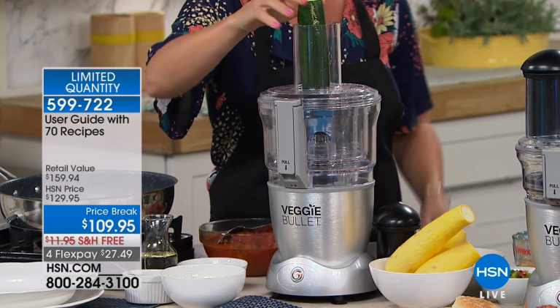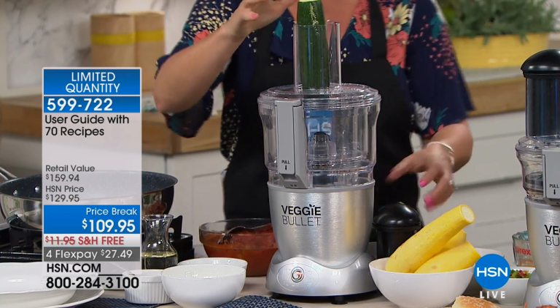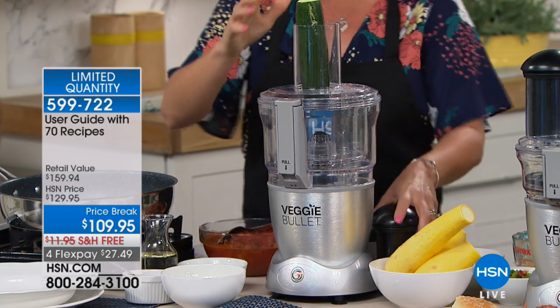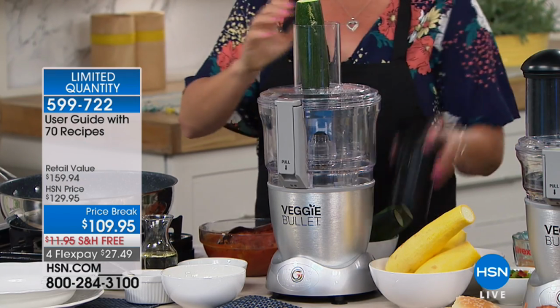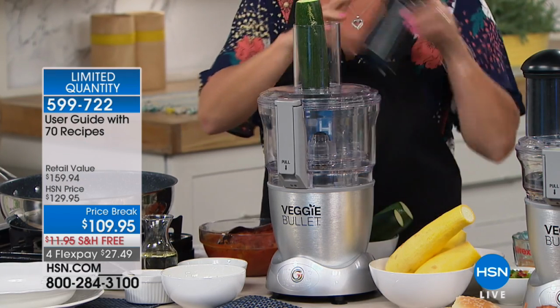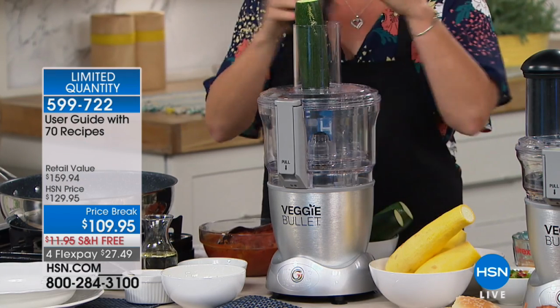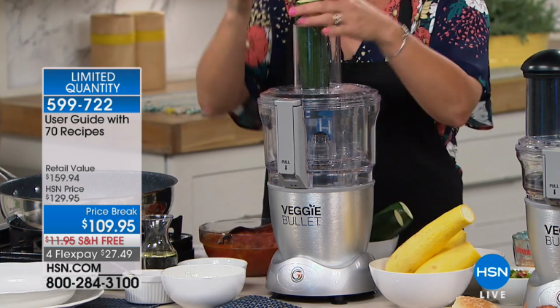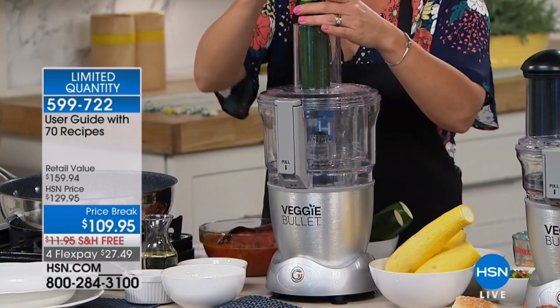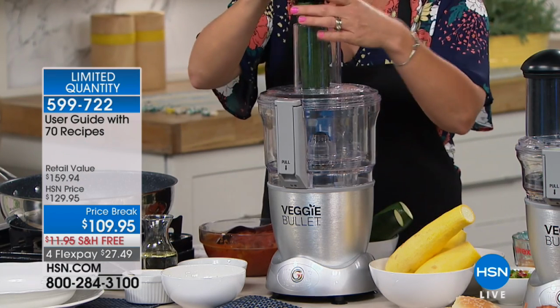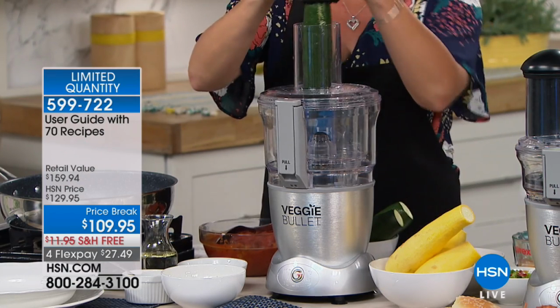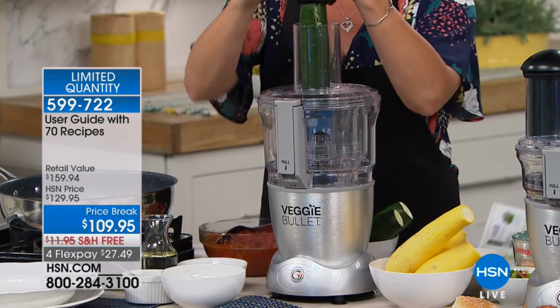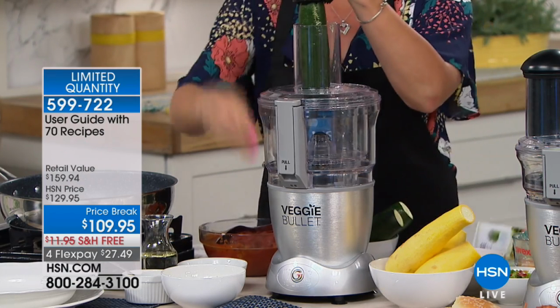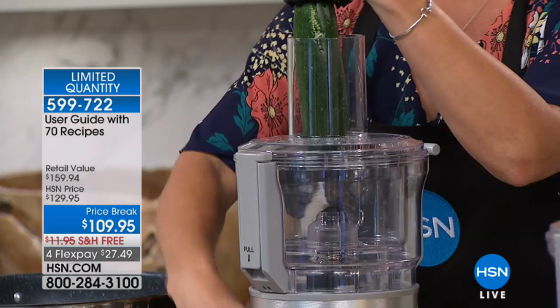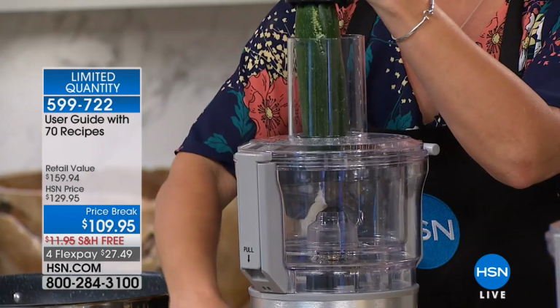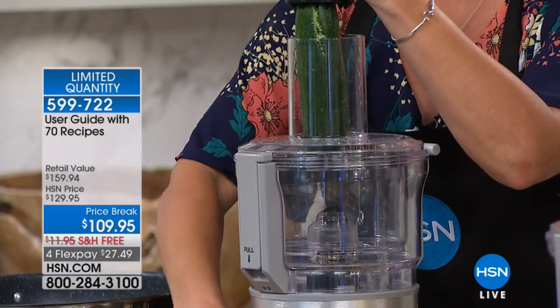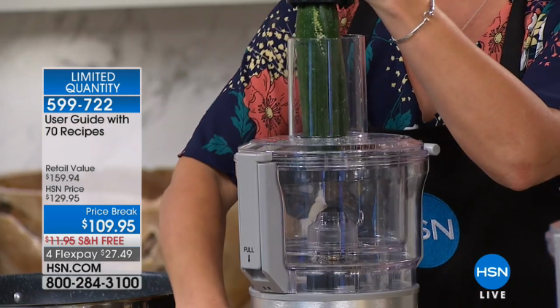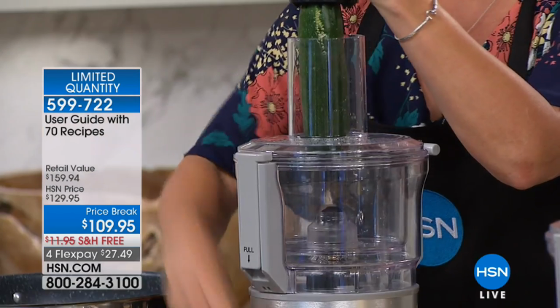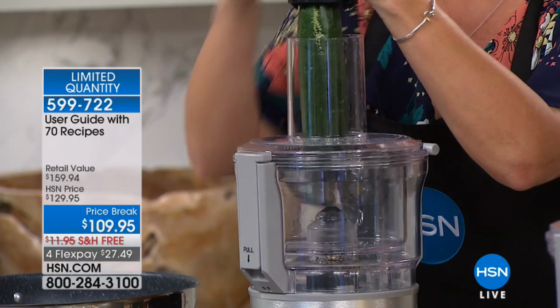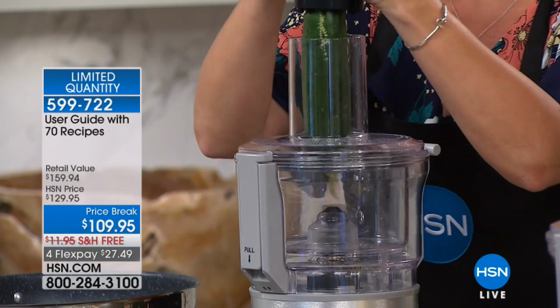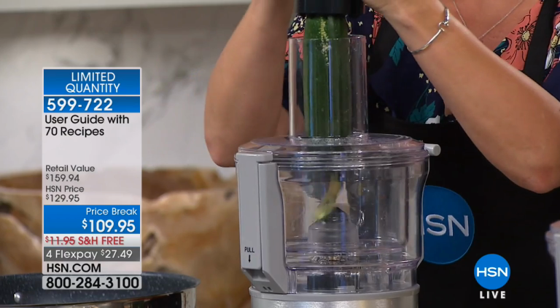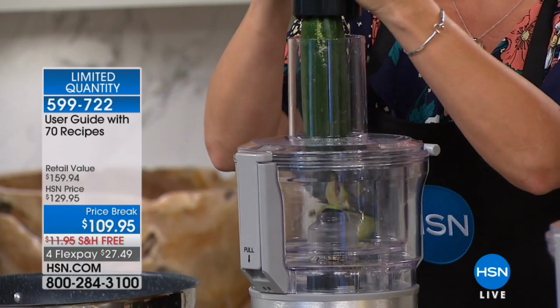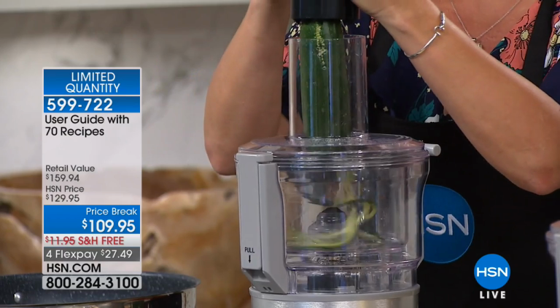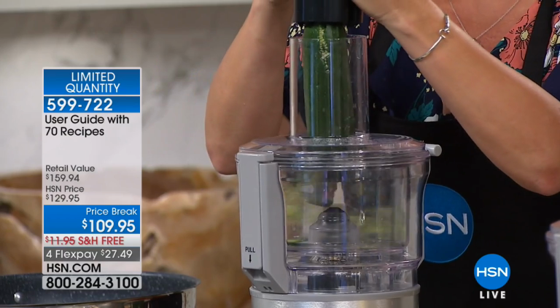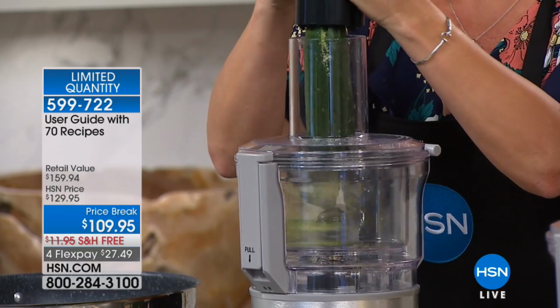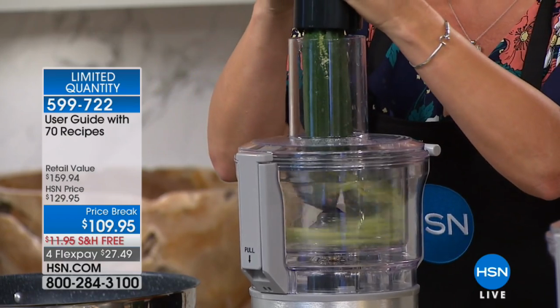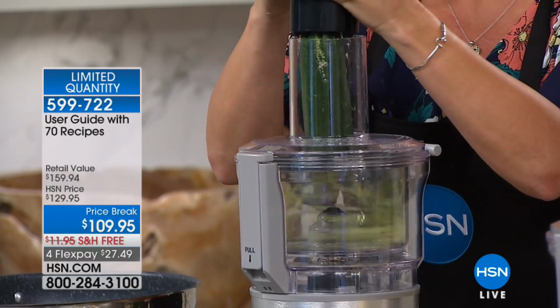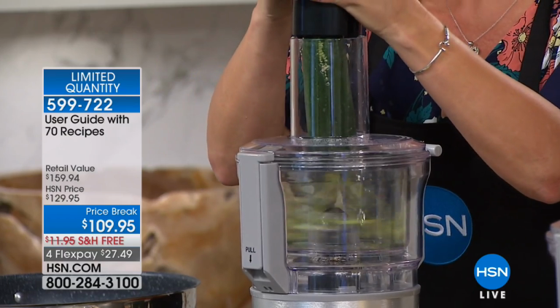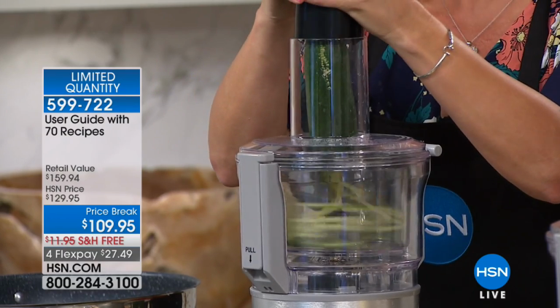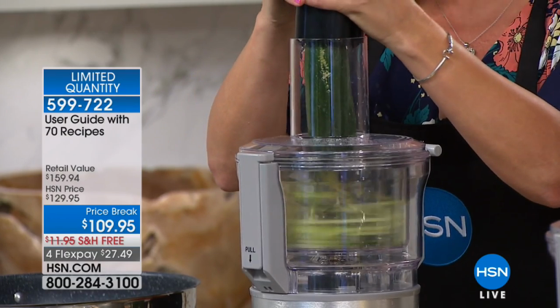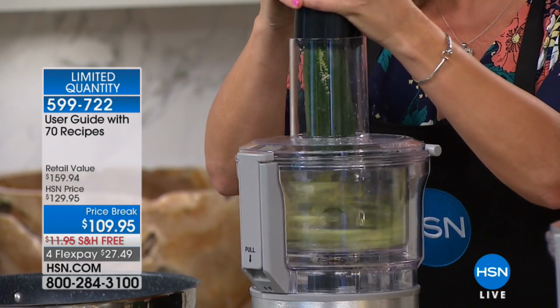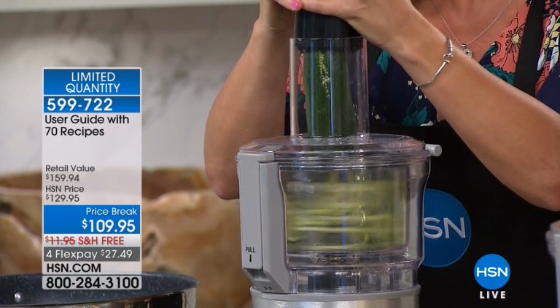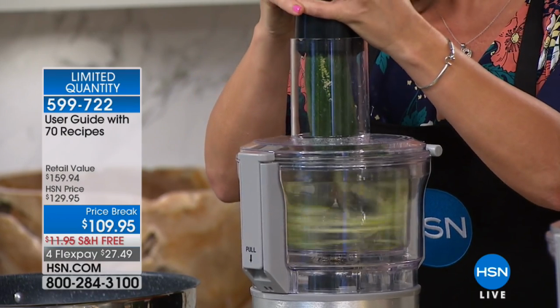When we think about a food processor, oftentimes we're thinking about this big monstrosity of a machine. But the footprint on this is really small.